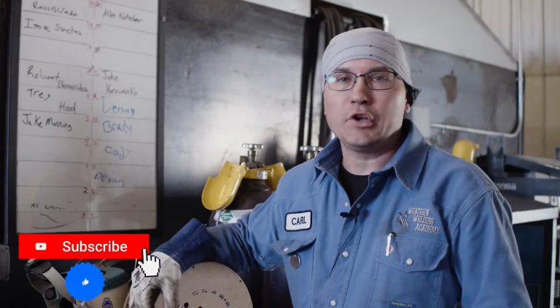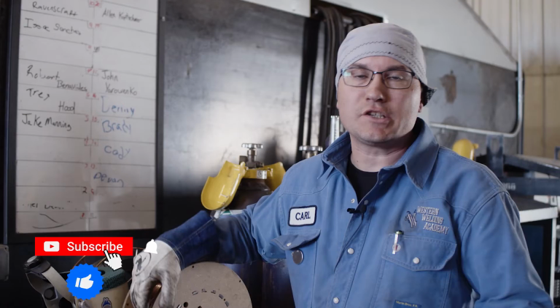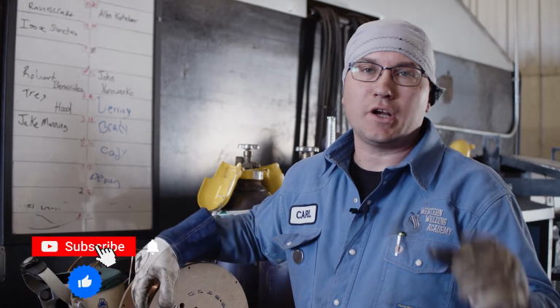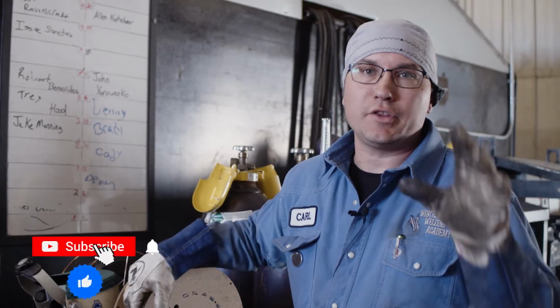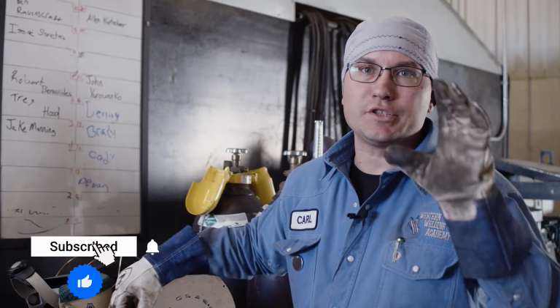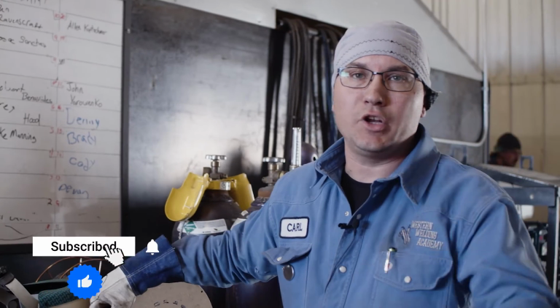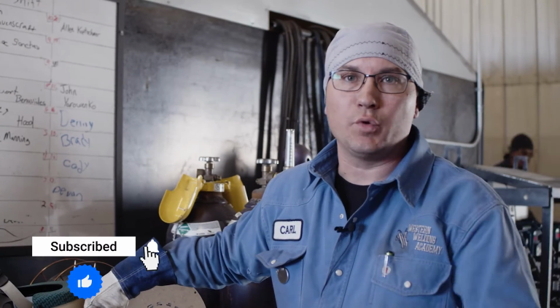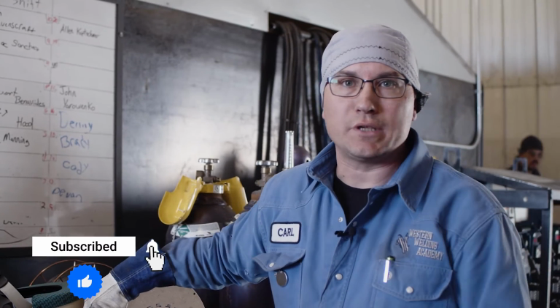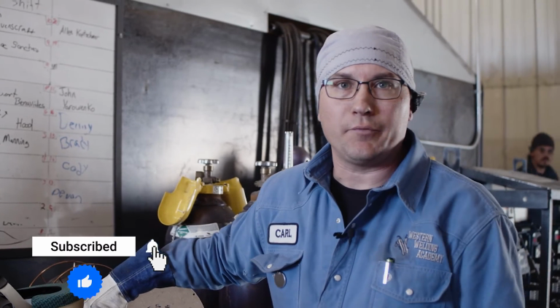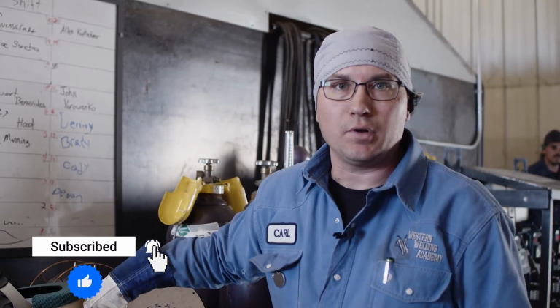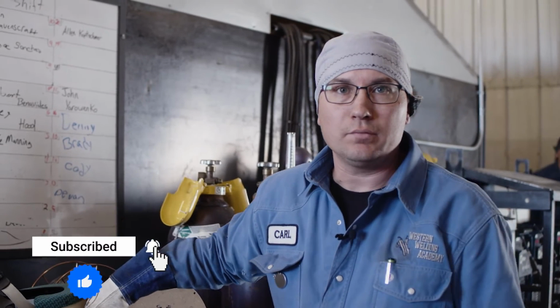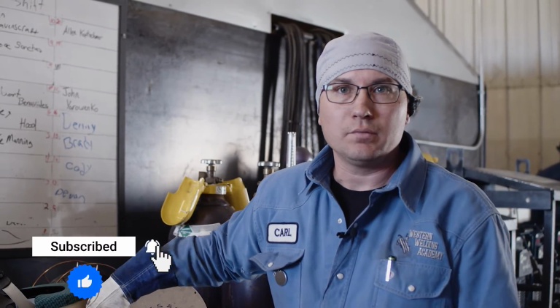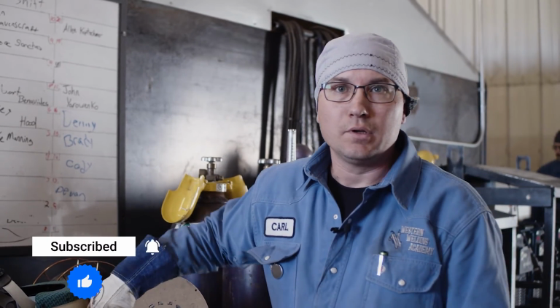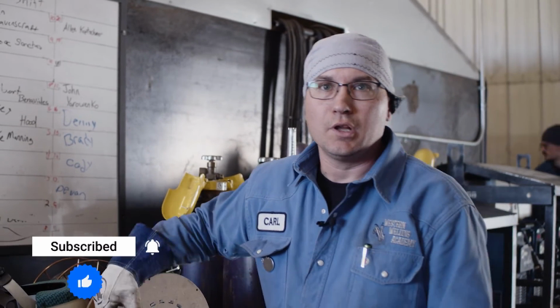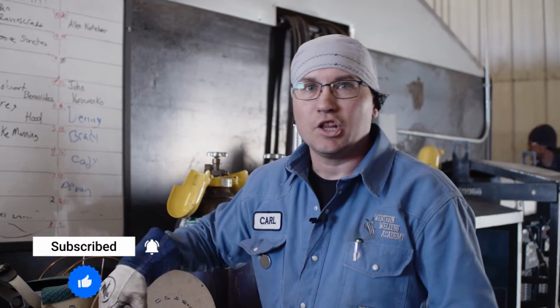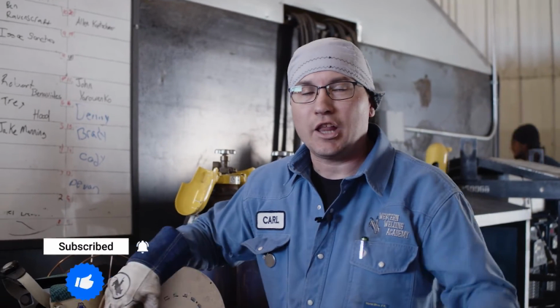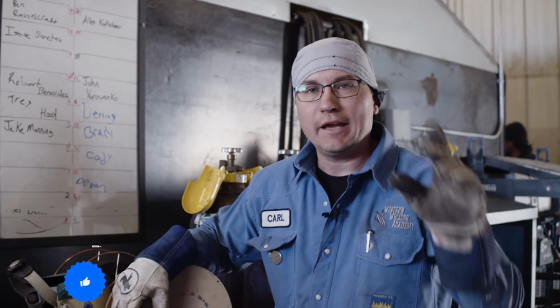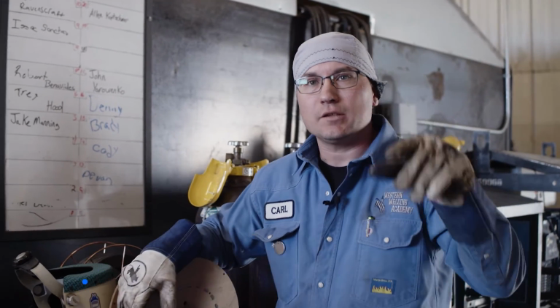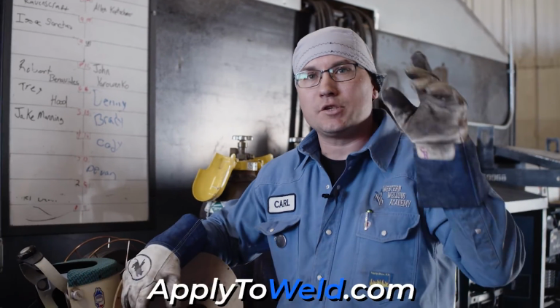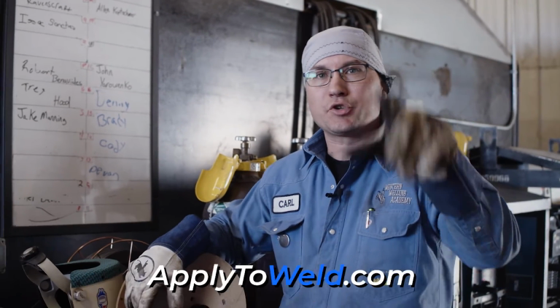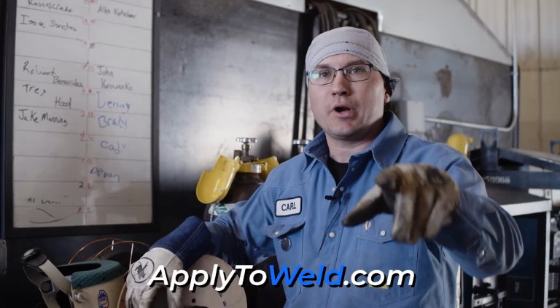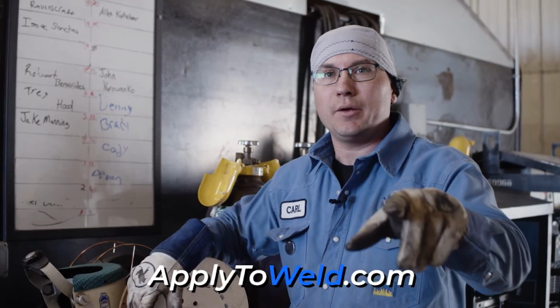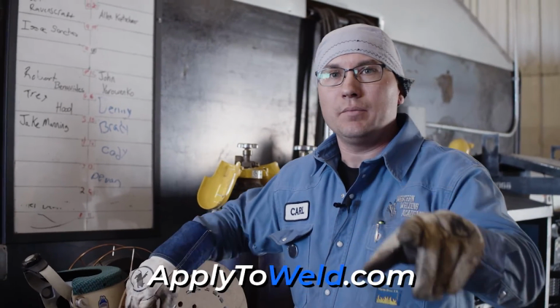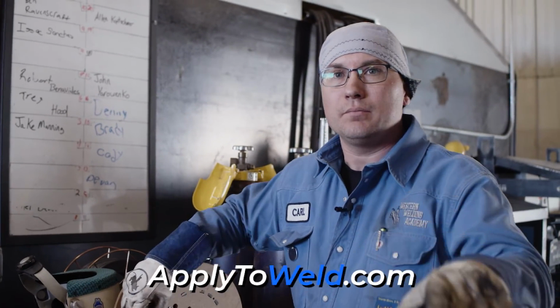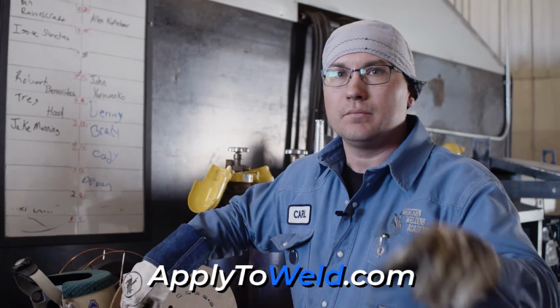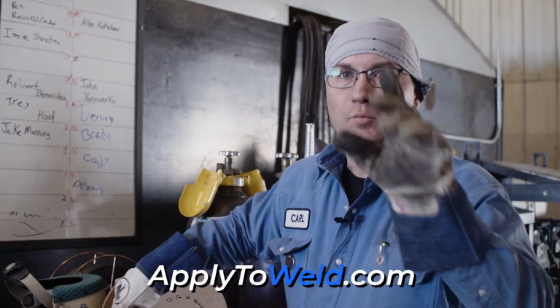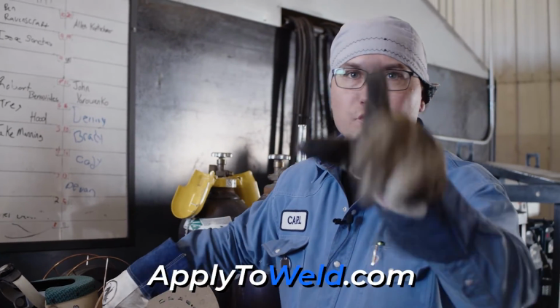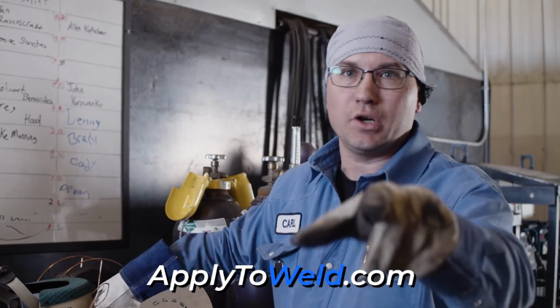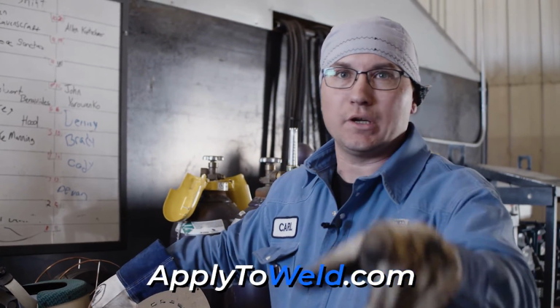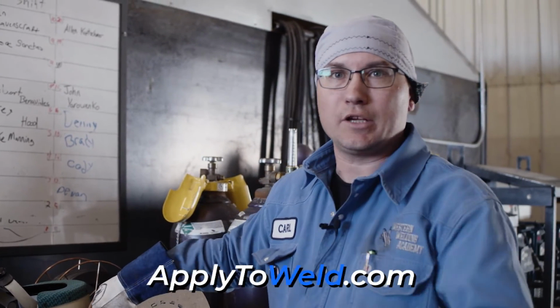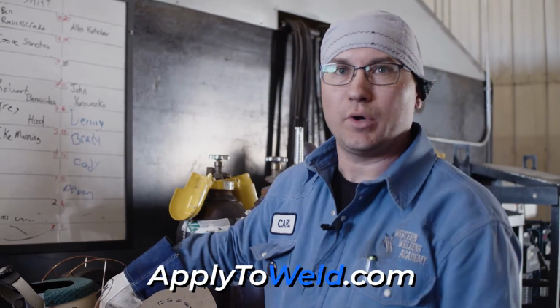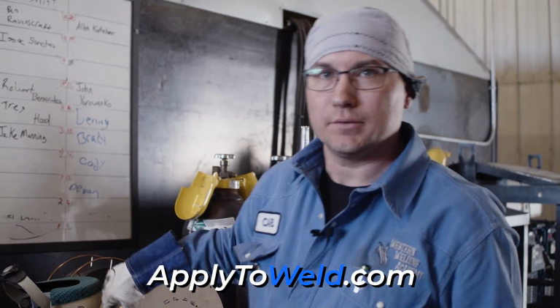If you guys thought this video was helpful, like and subscribe. We'll see you on the next weld.